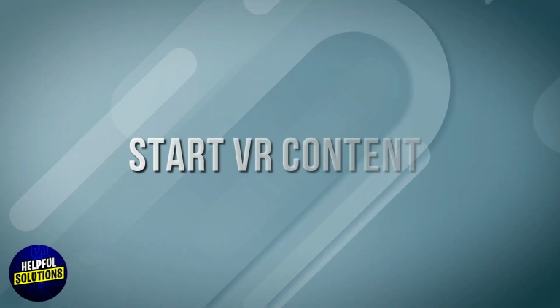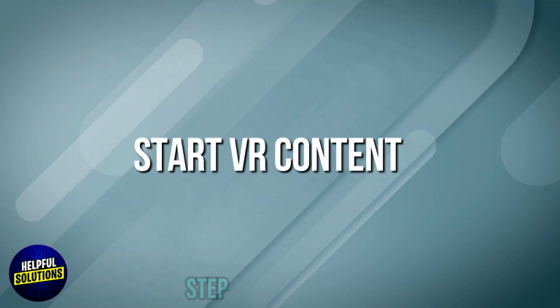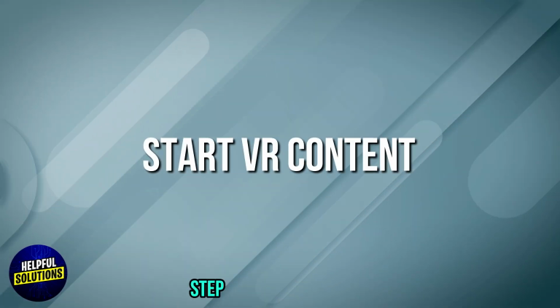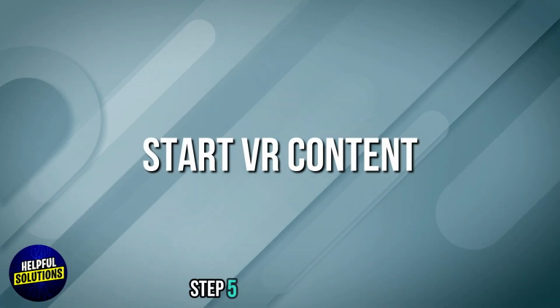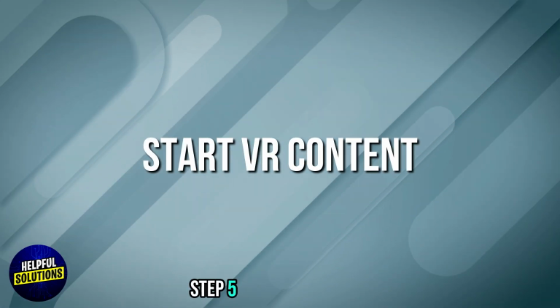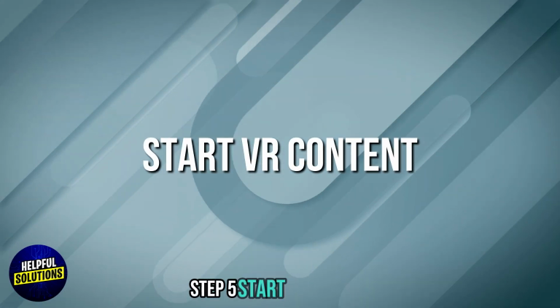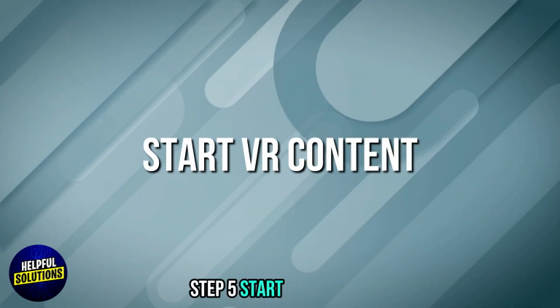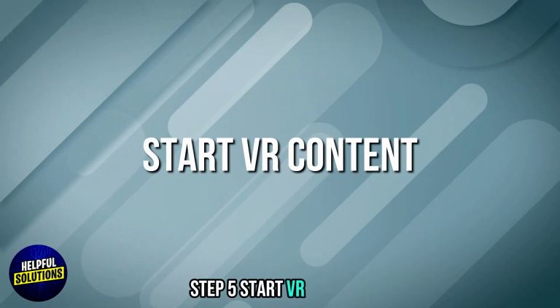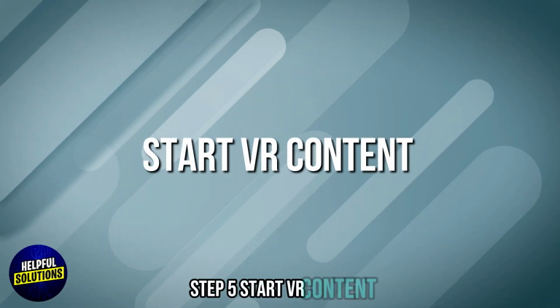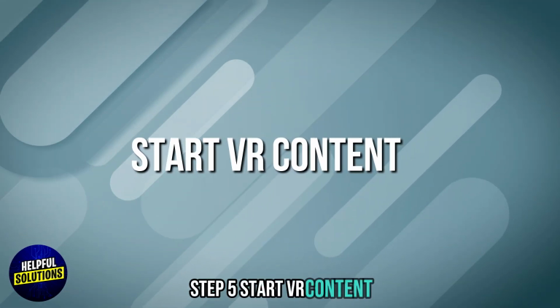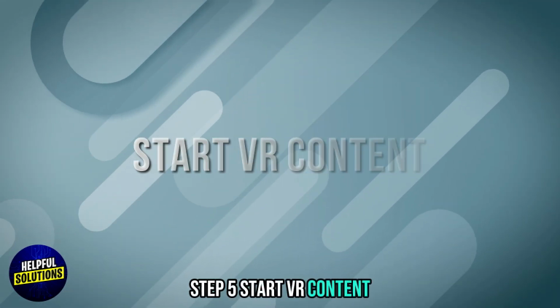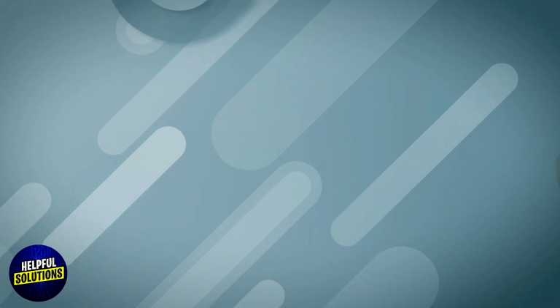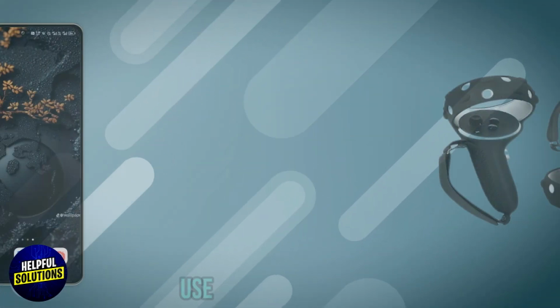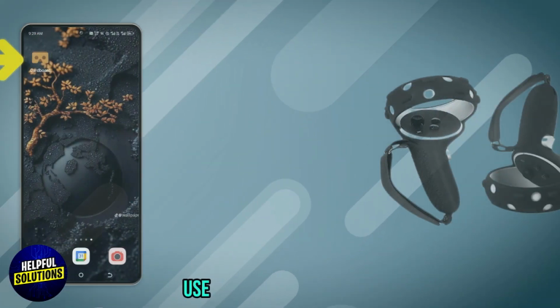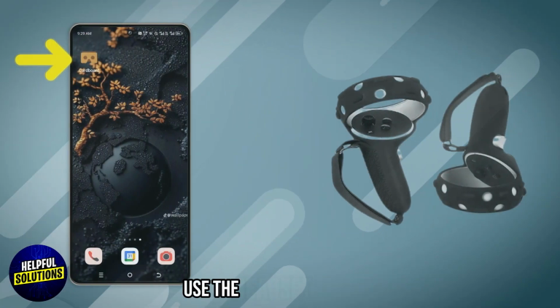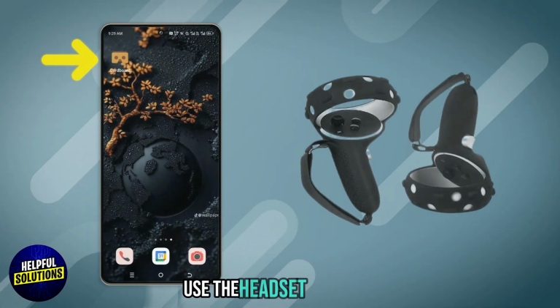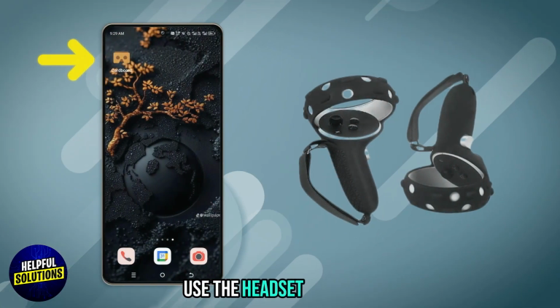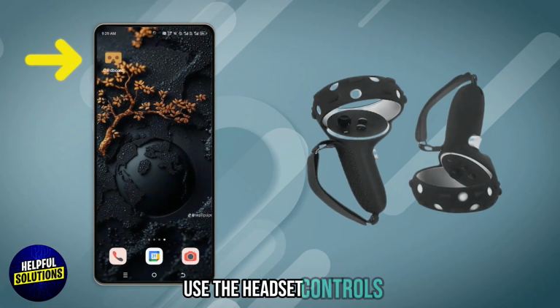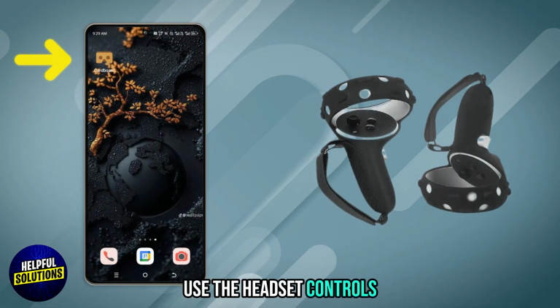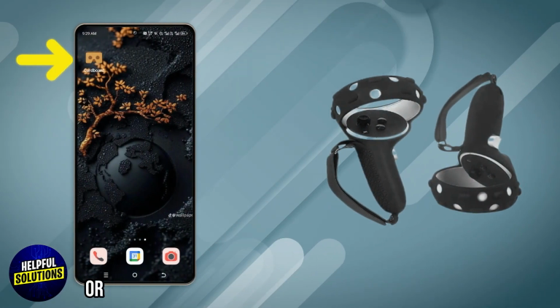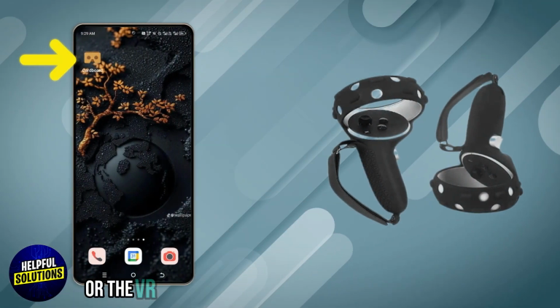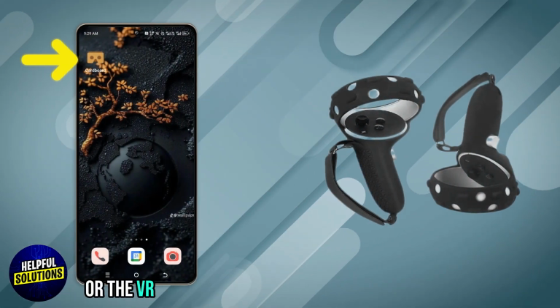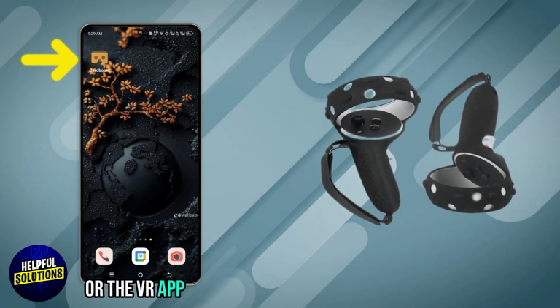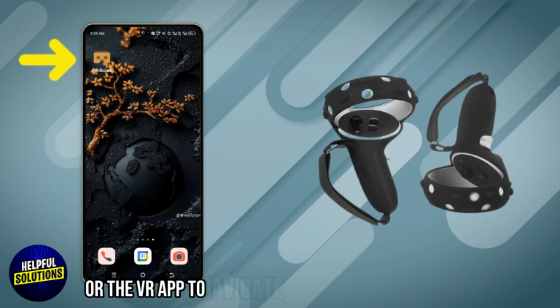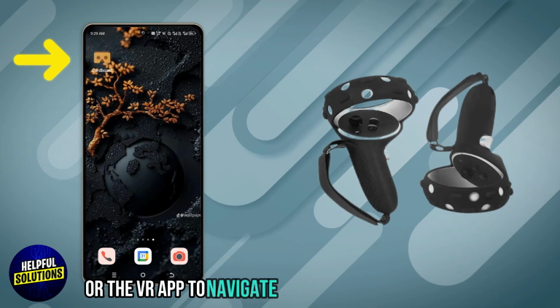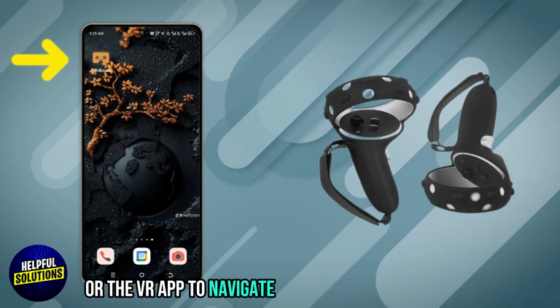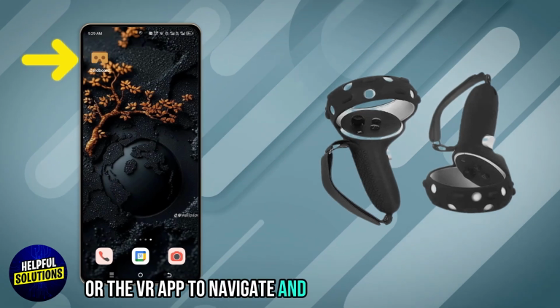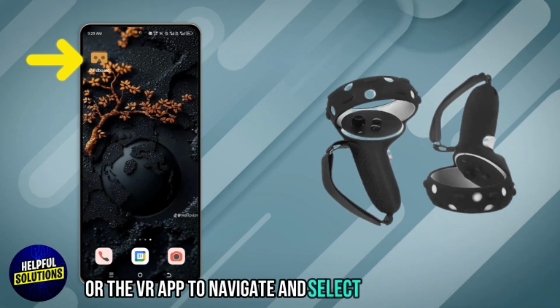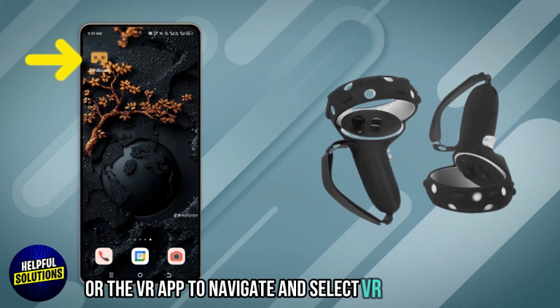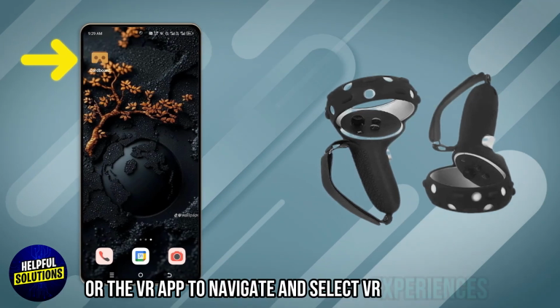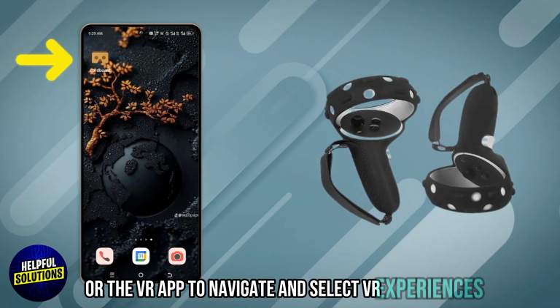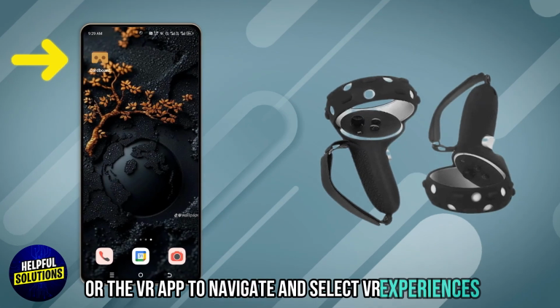Step 5: Start VR content. Use the headset controls or the VR app to navigate and select VR experiences.